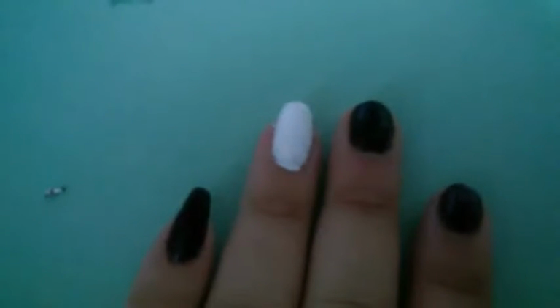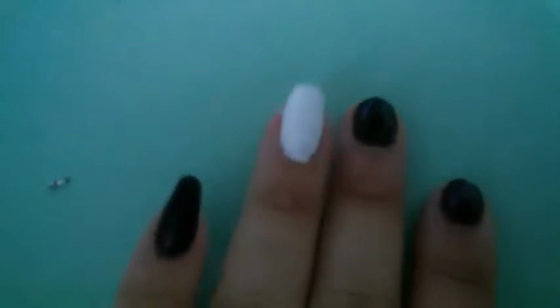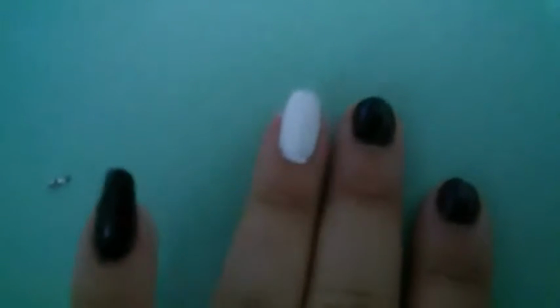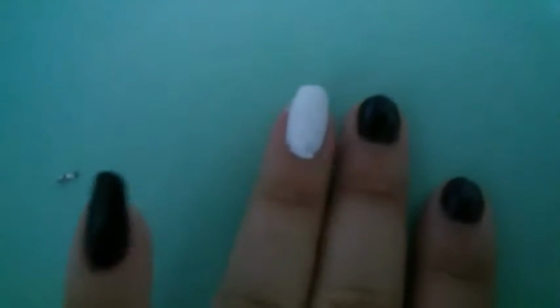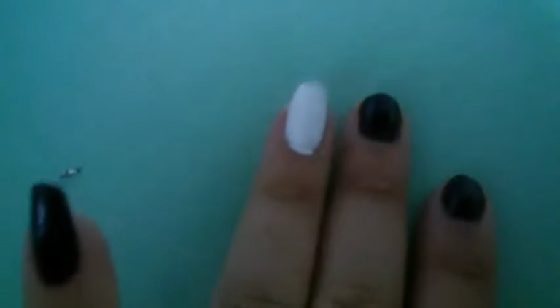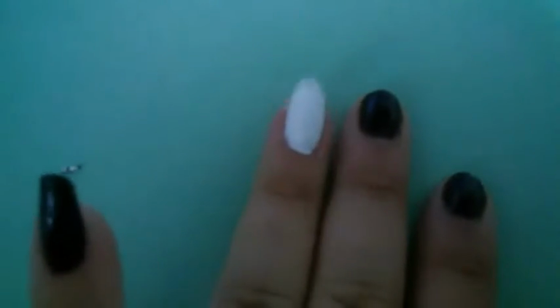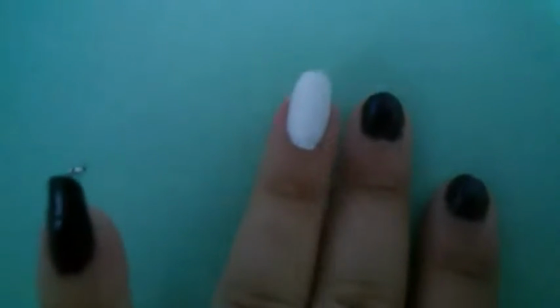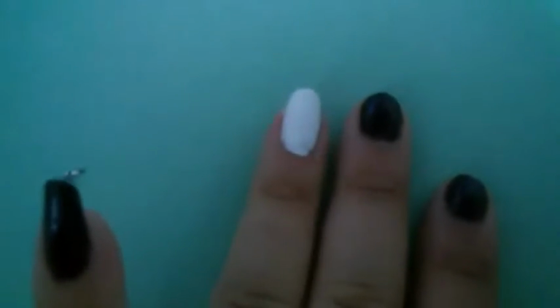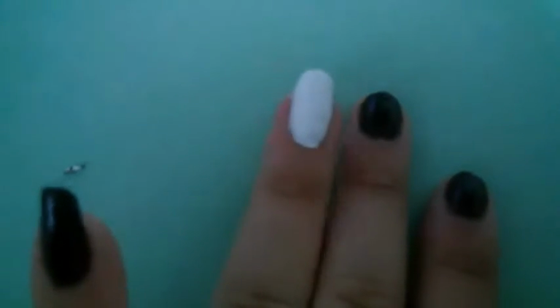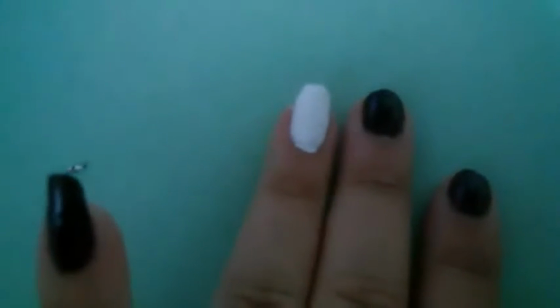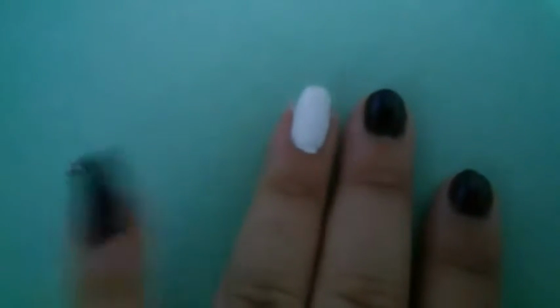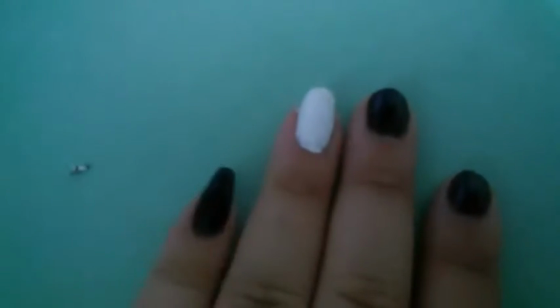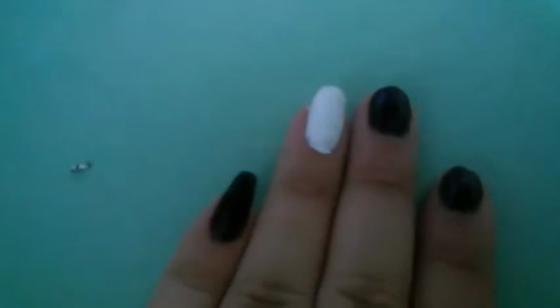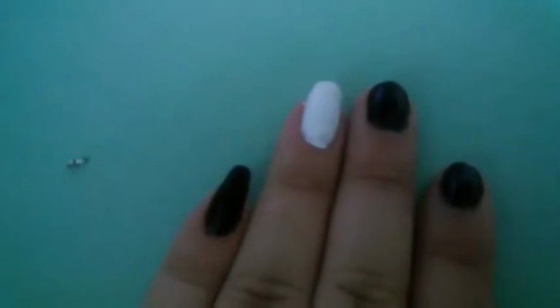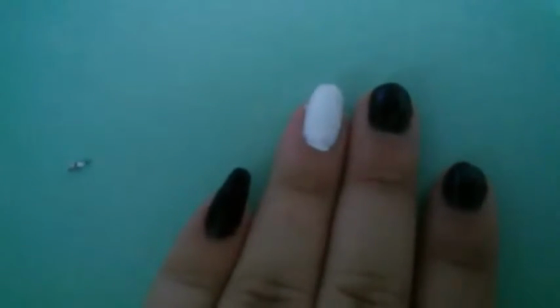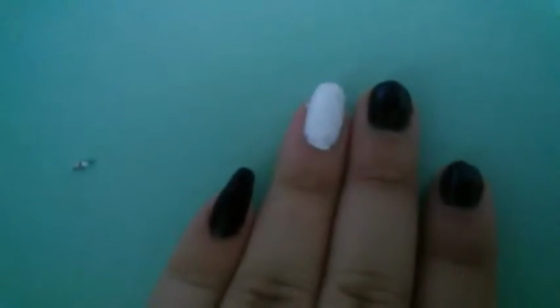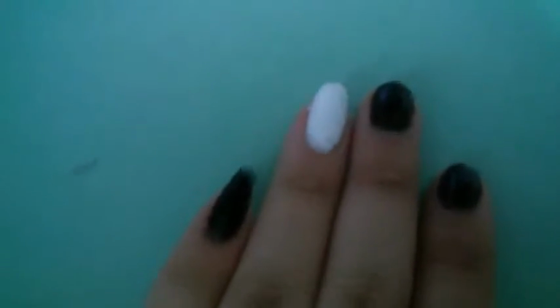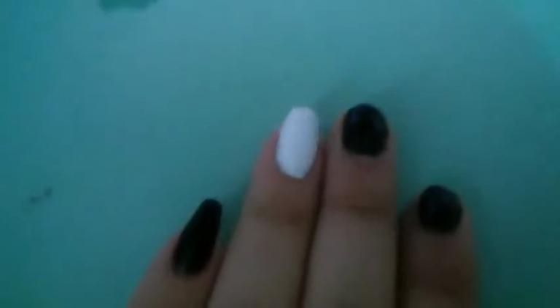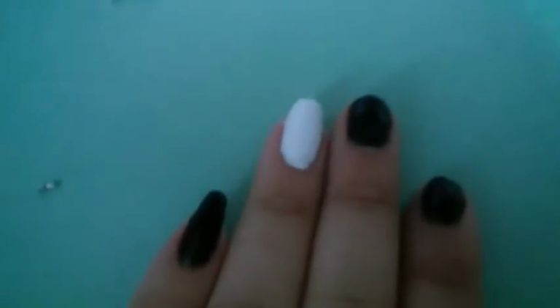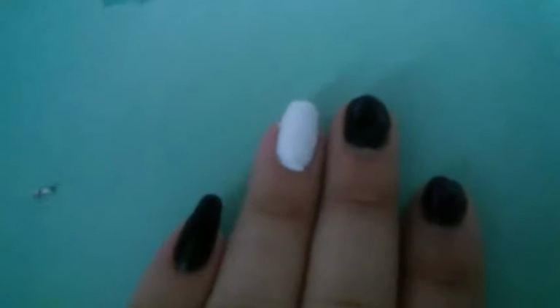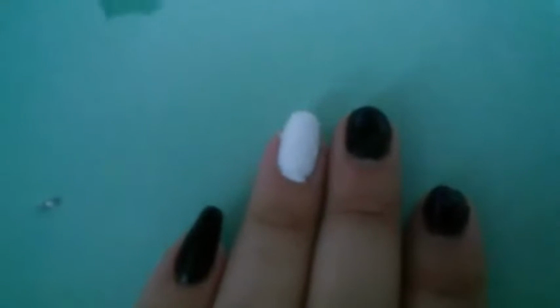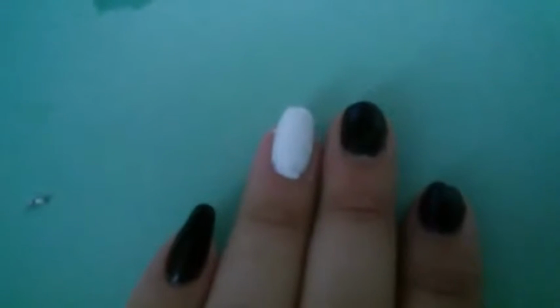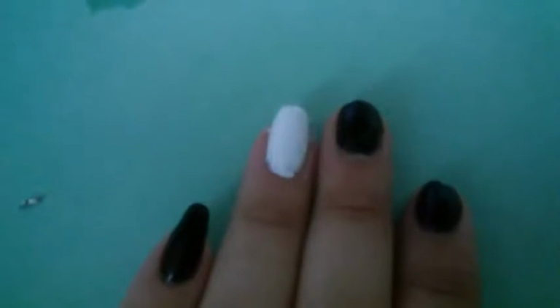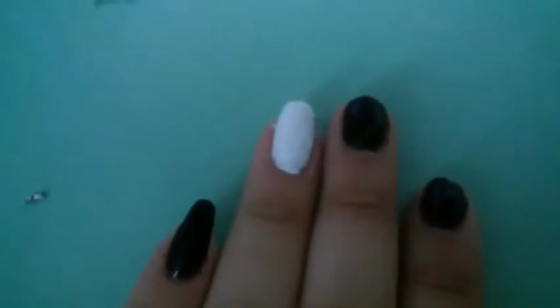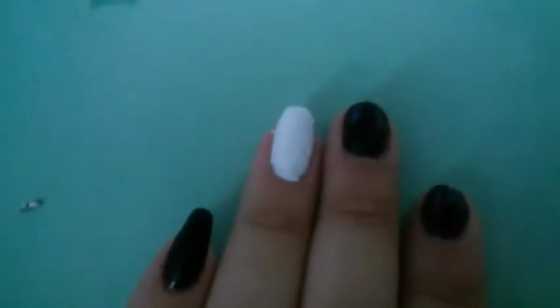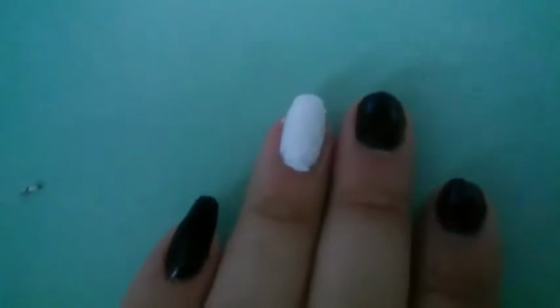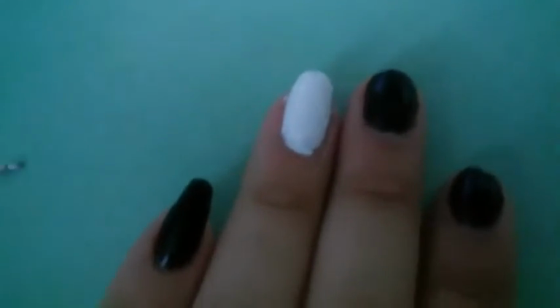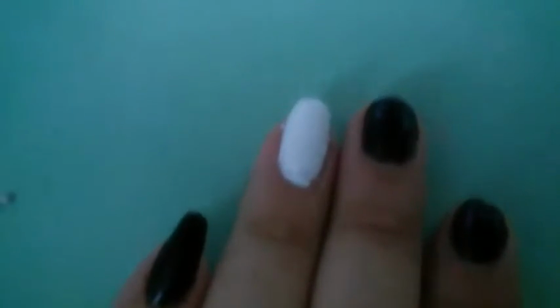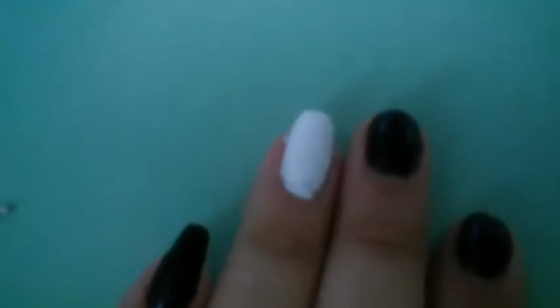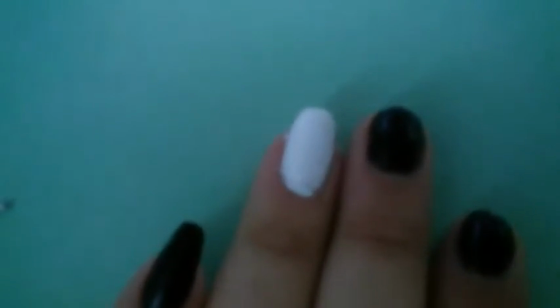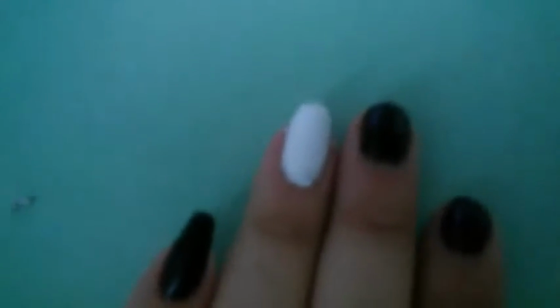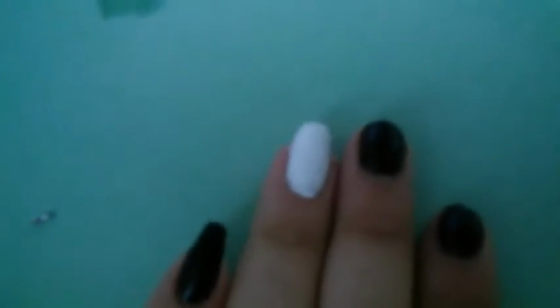The first thing you're going to do is paint your nails white. You don't have to paint them all — I painted all of one of them.